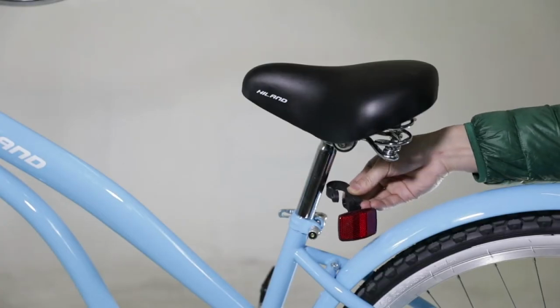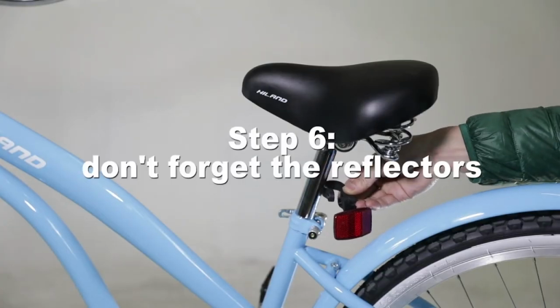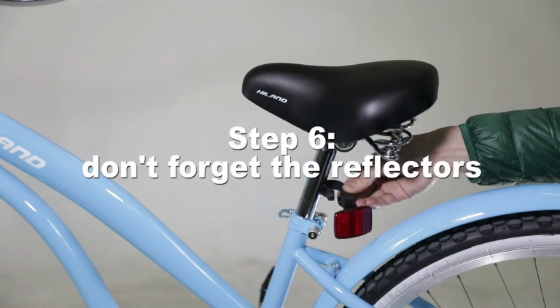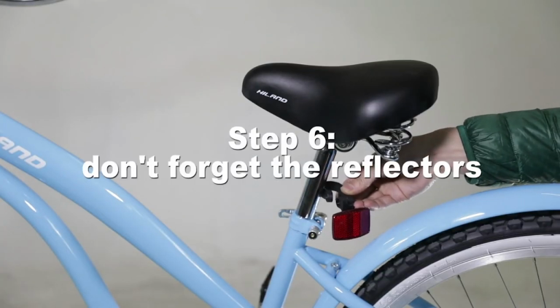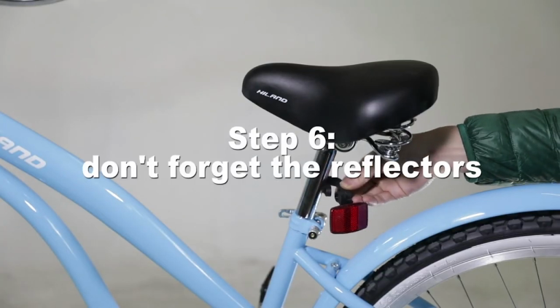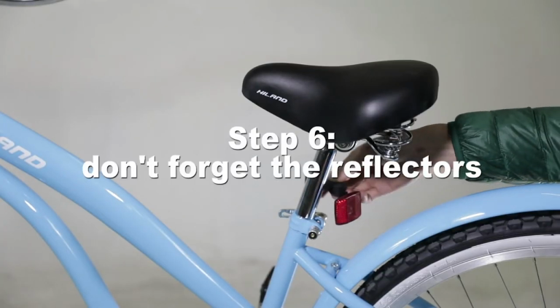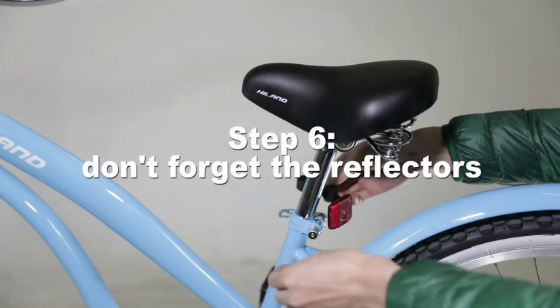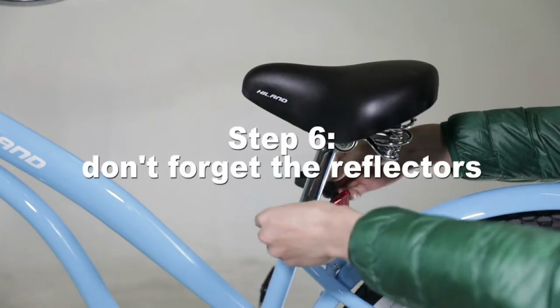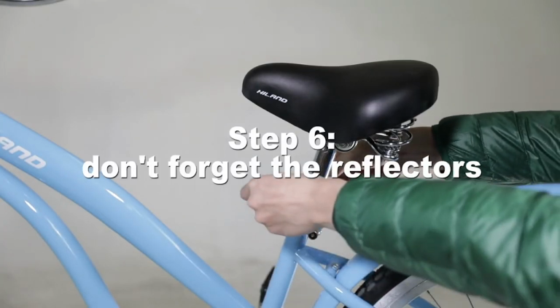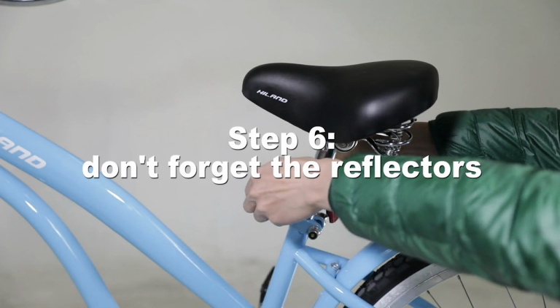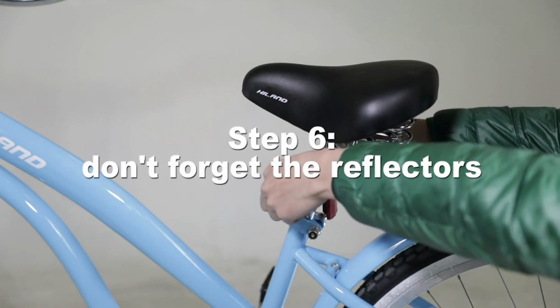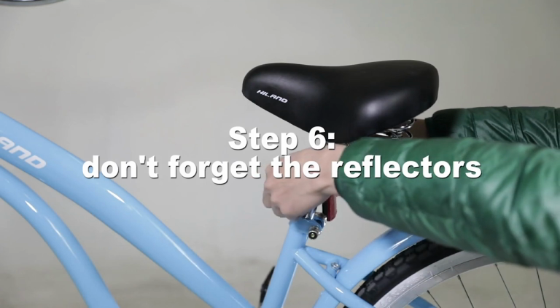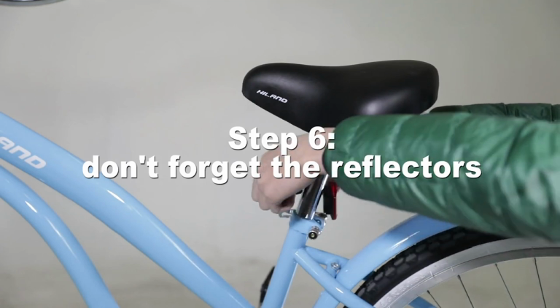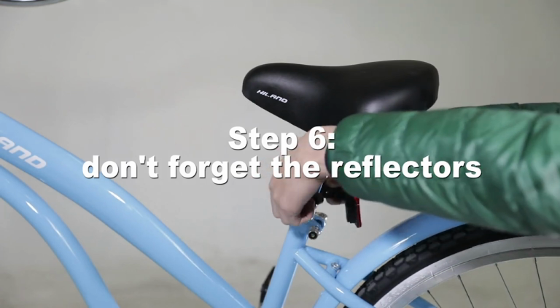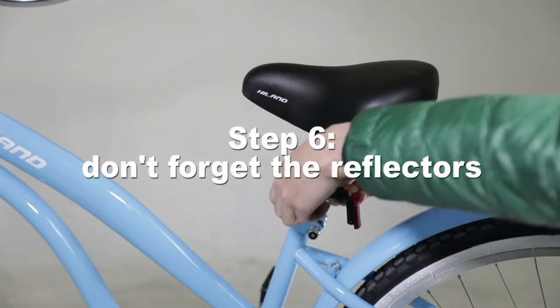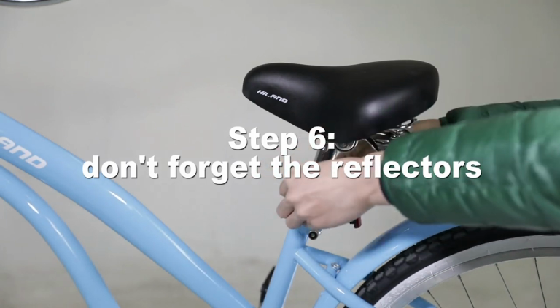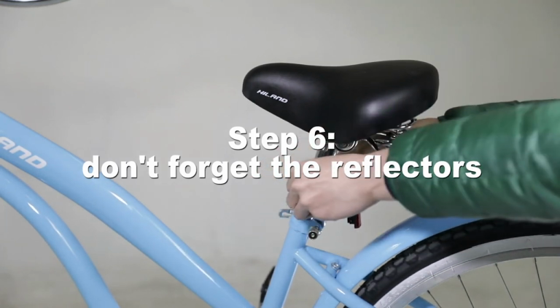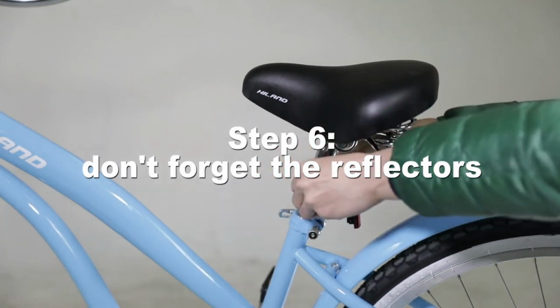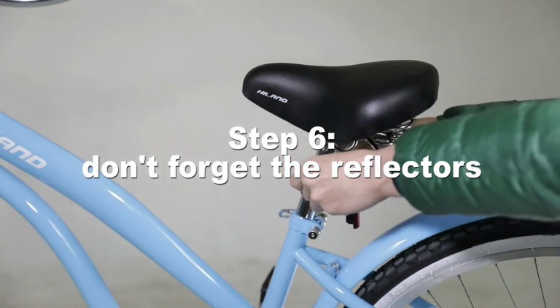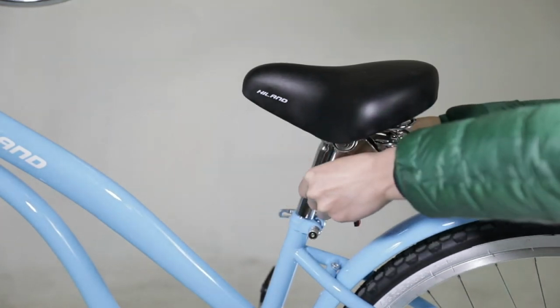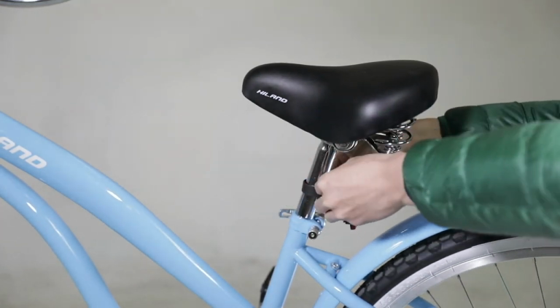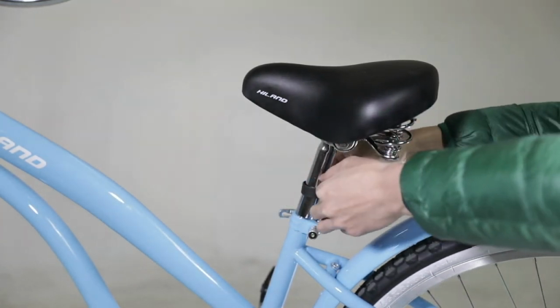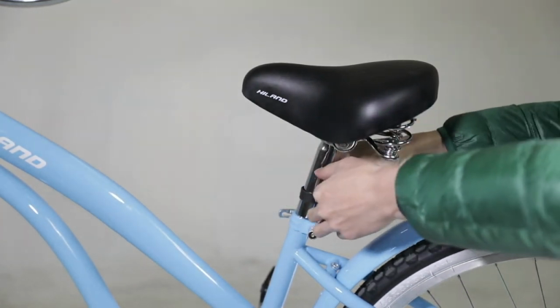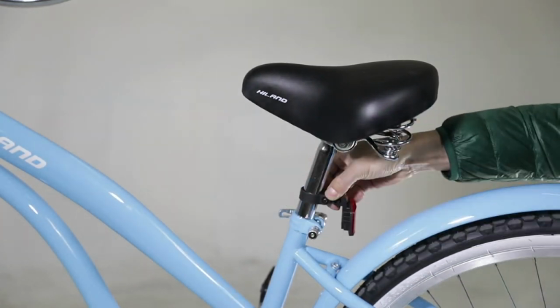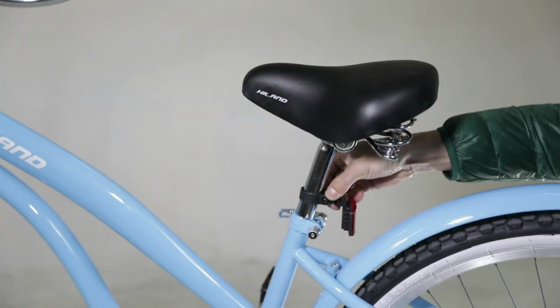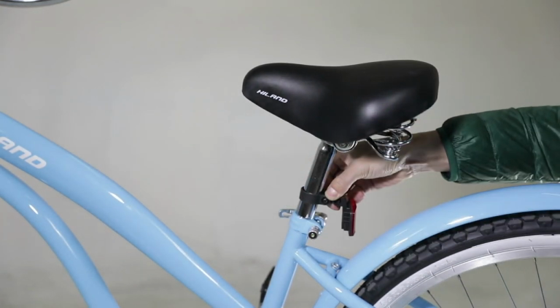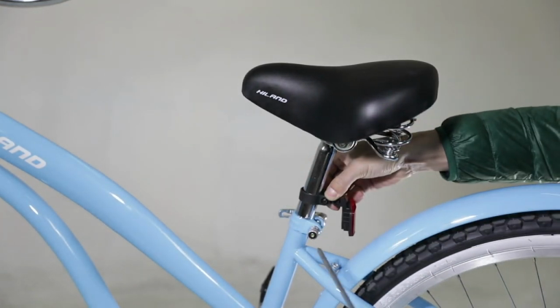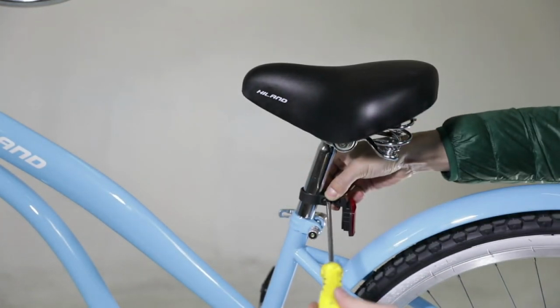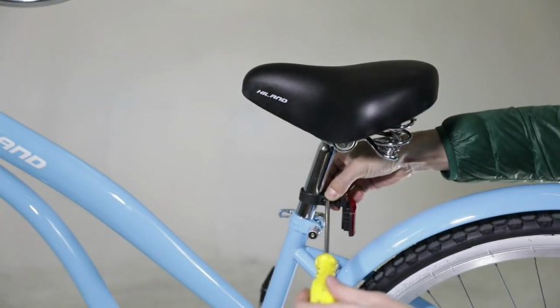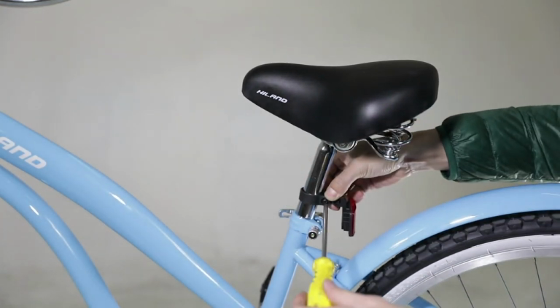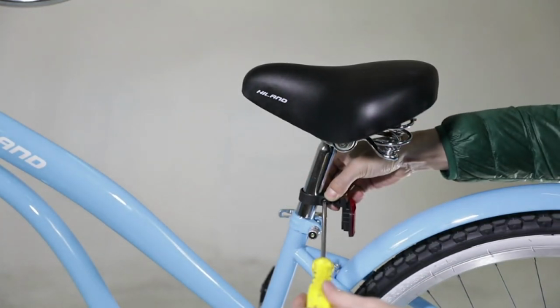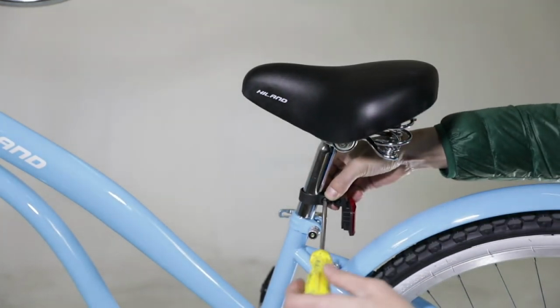Step 6: Don't forget the reflectors. It will help keep you safe when riding at night.